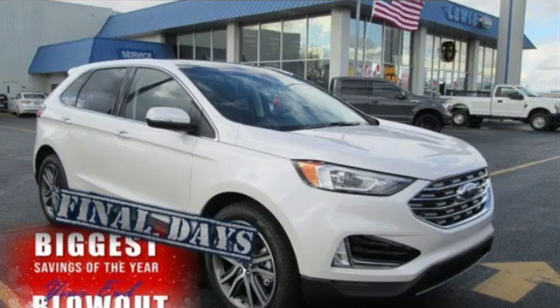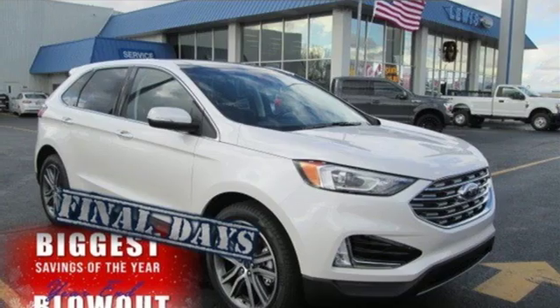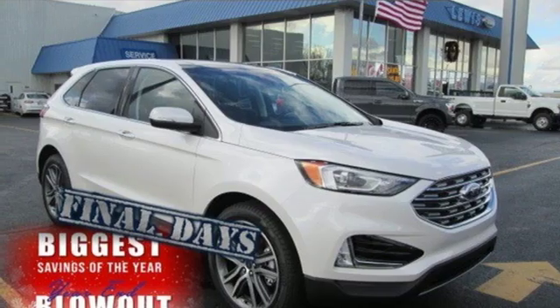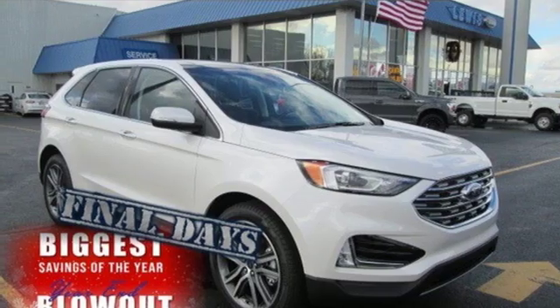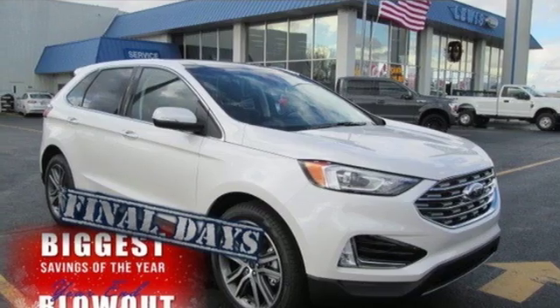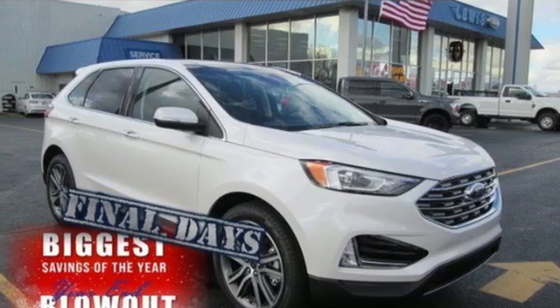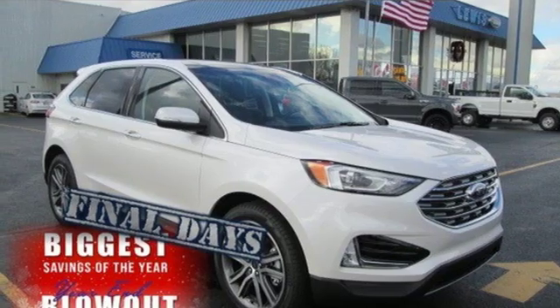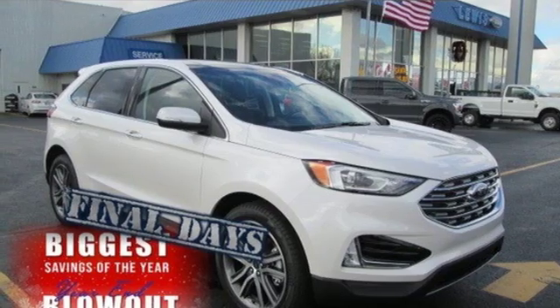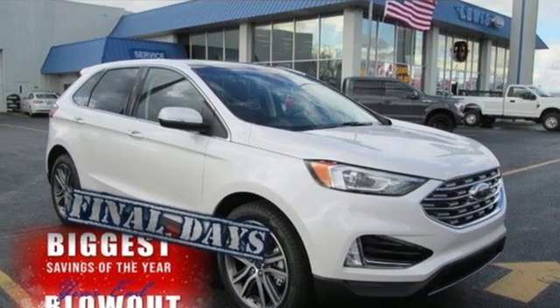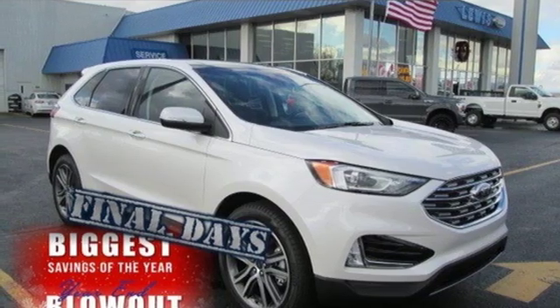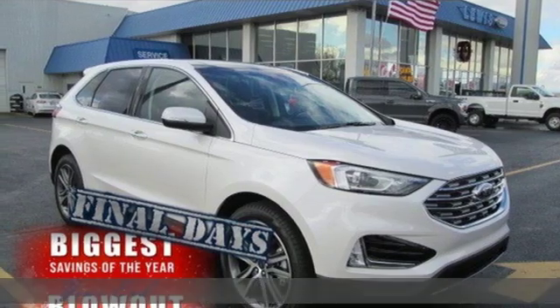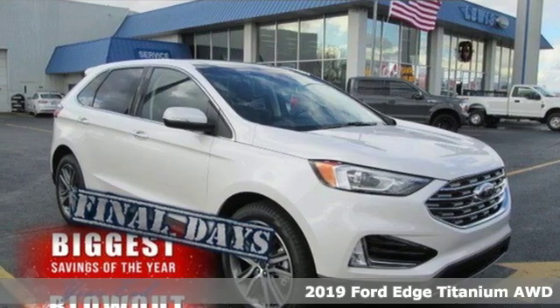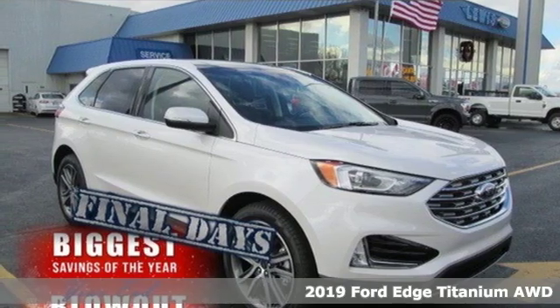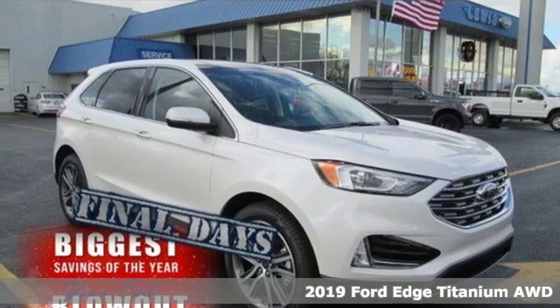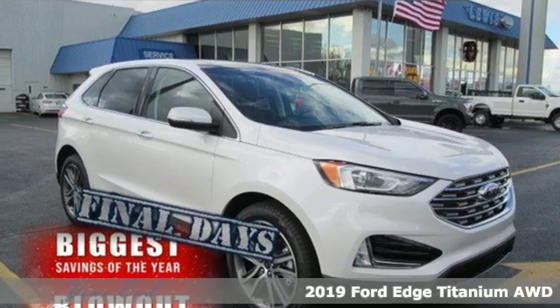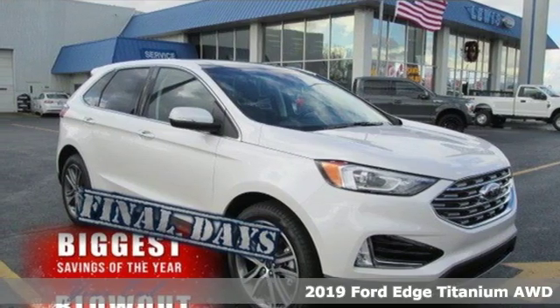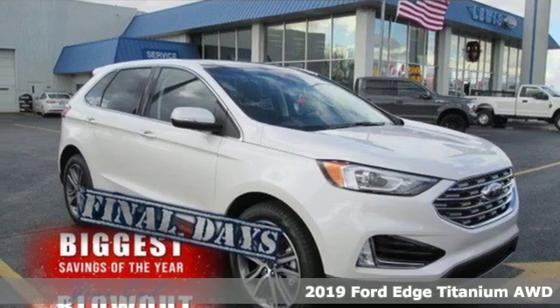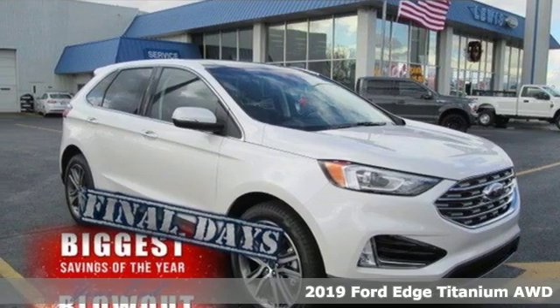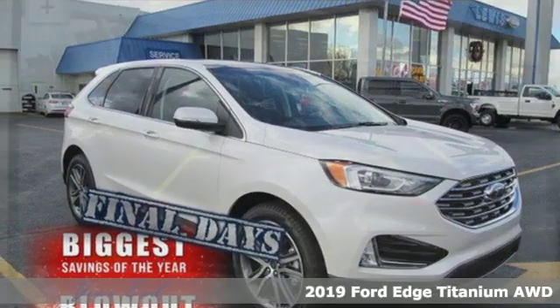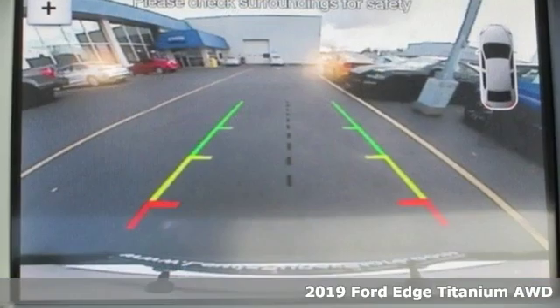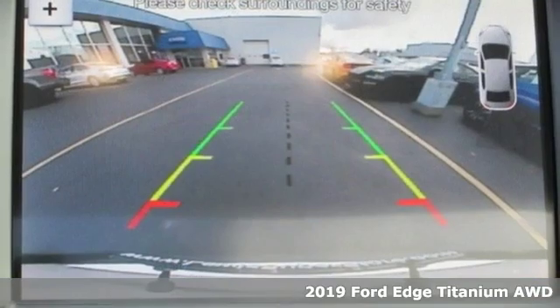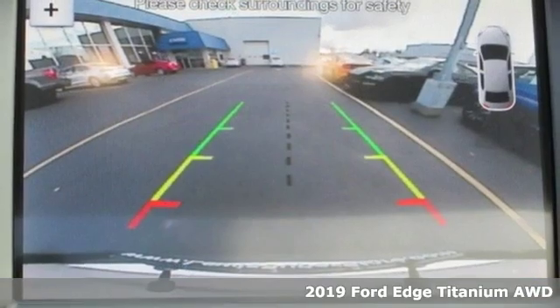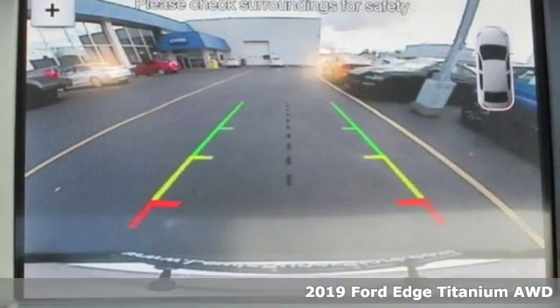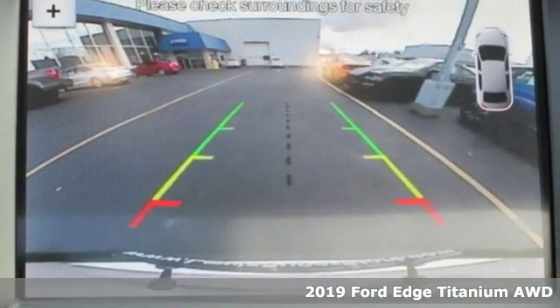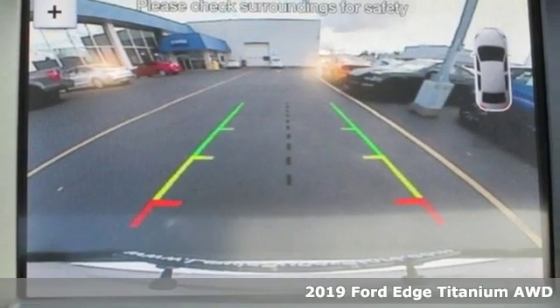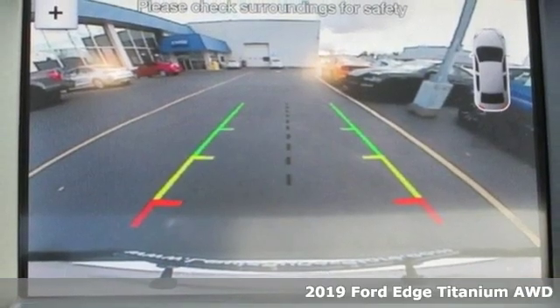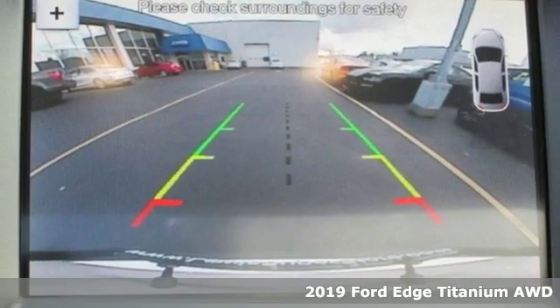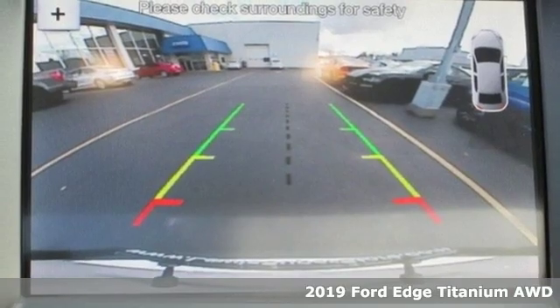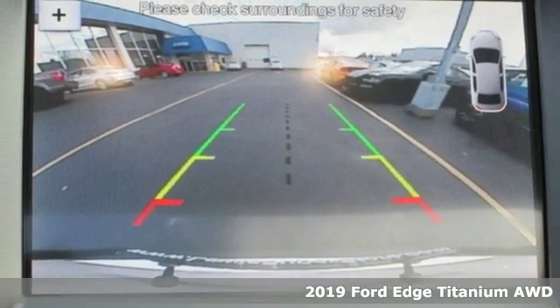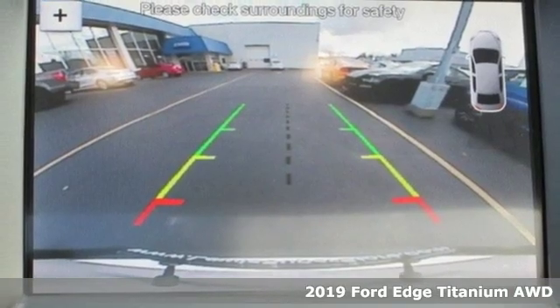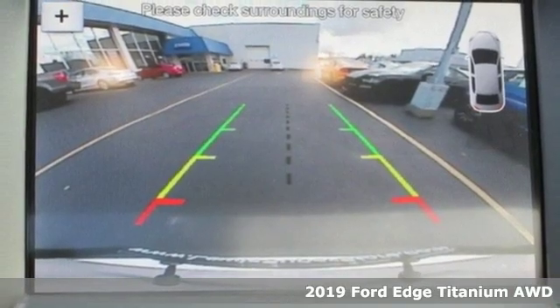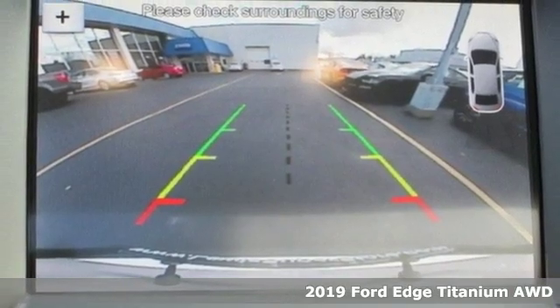Here's a new 2019 Ford Edge. Built on tradition, built to last. Ford.